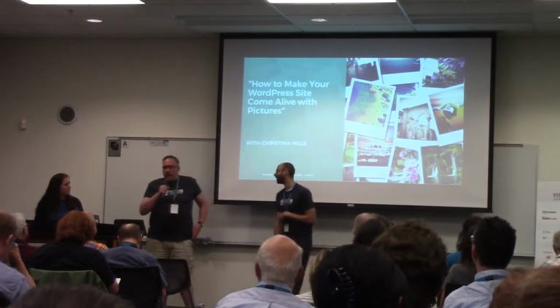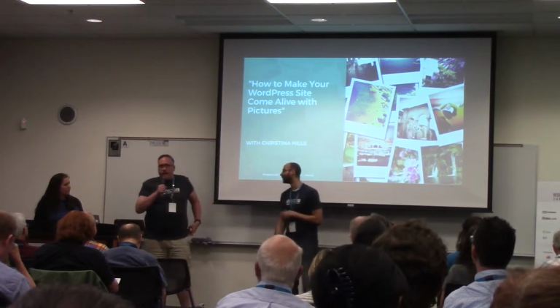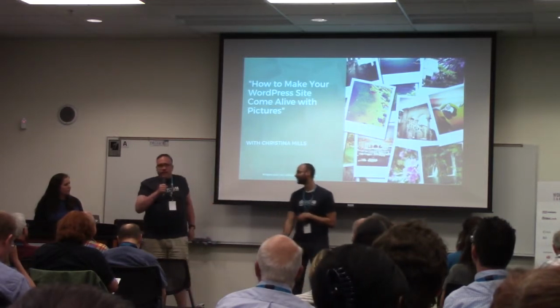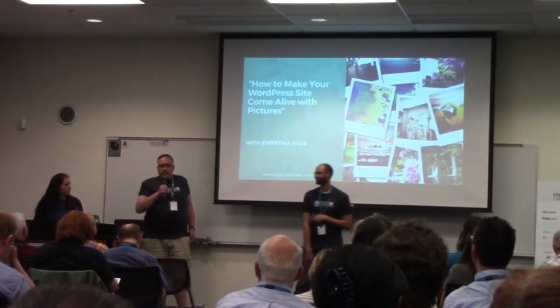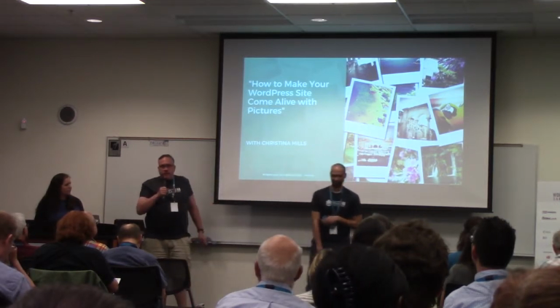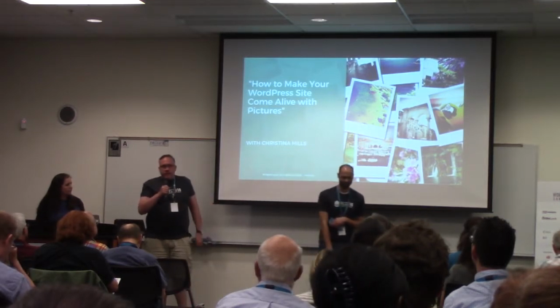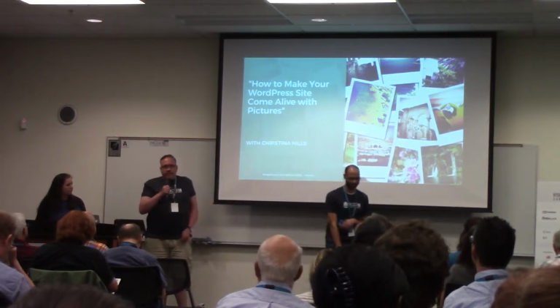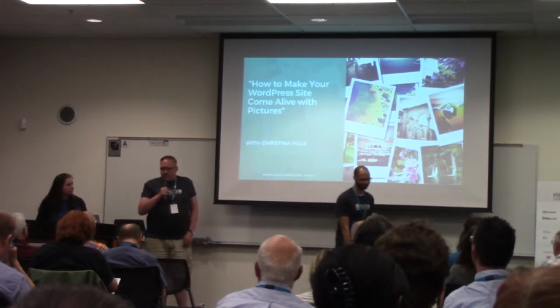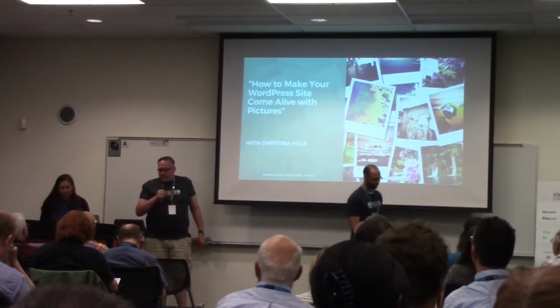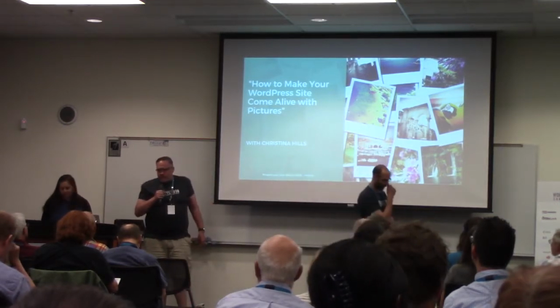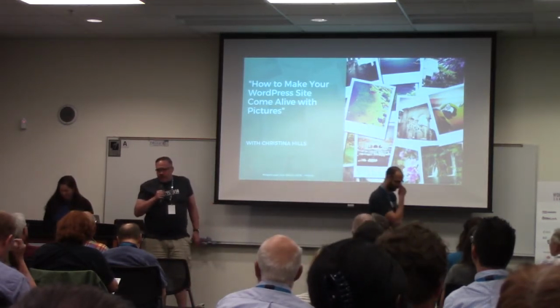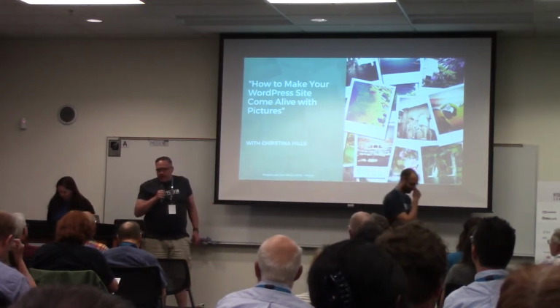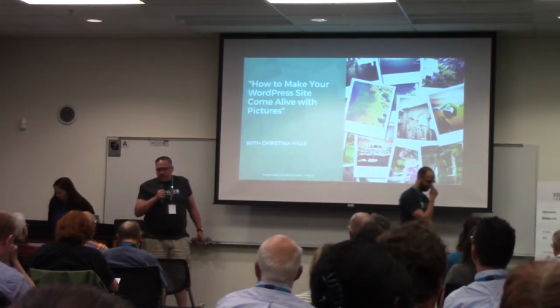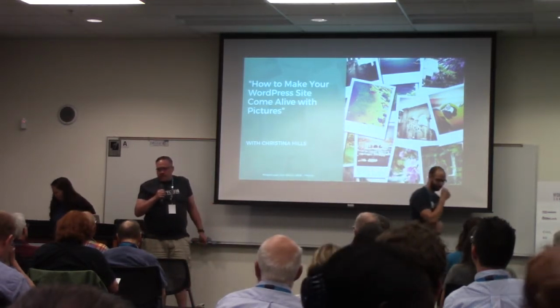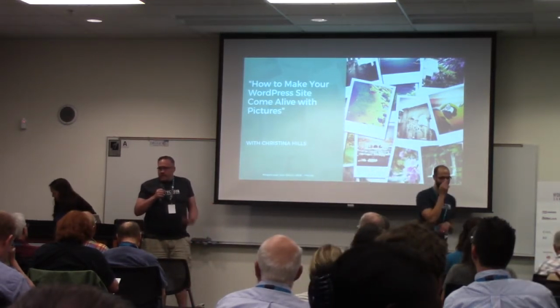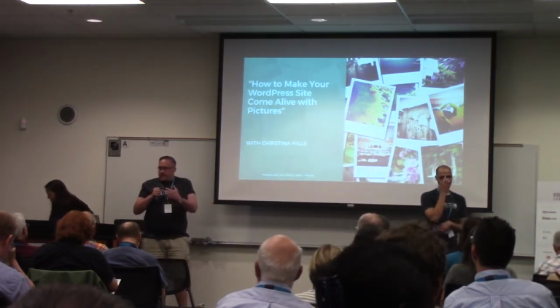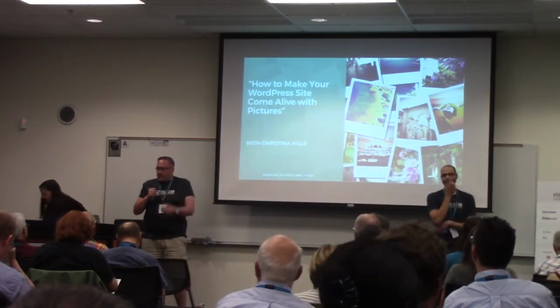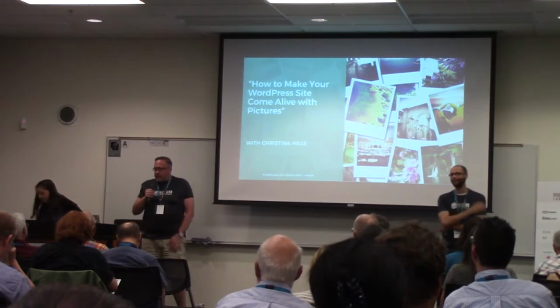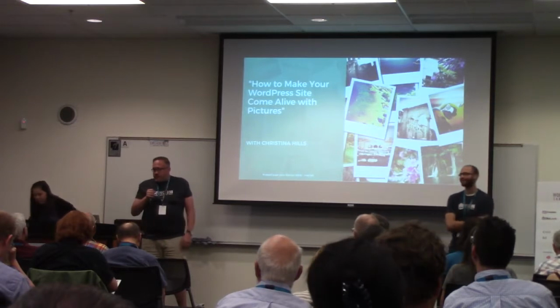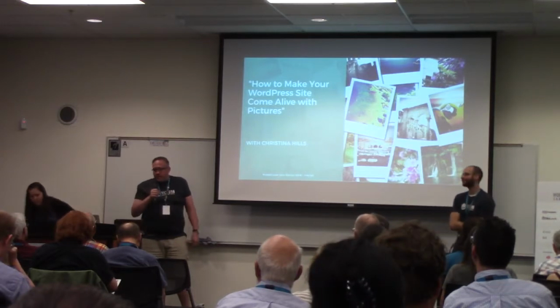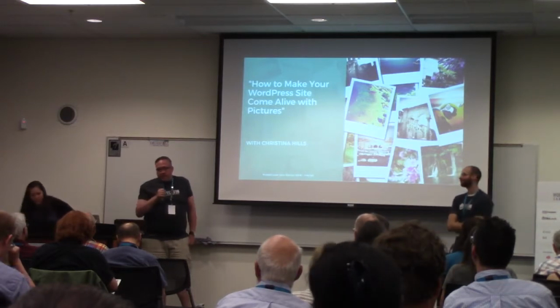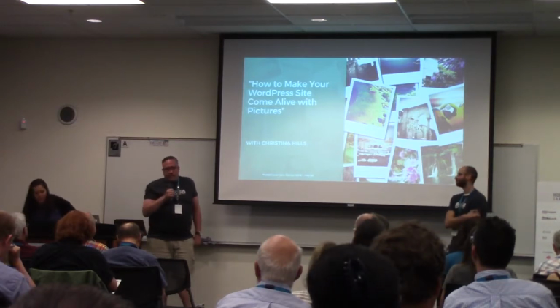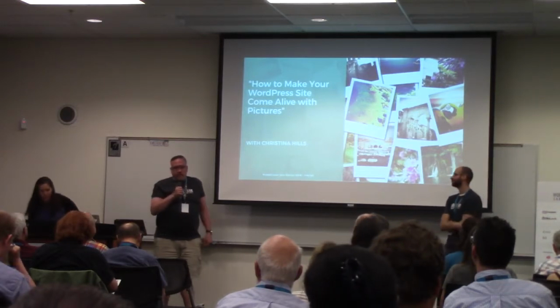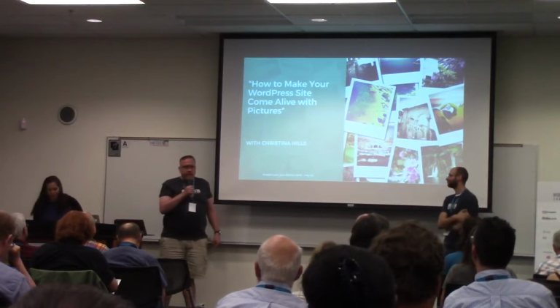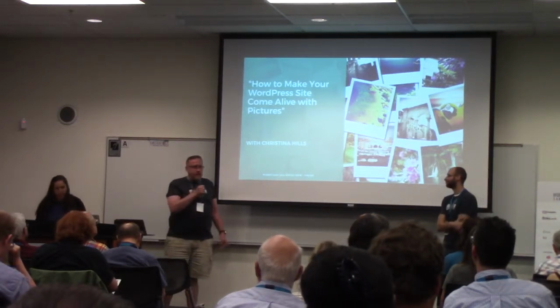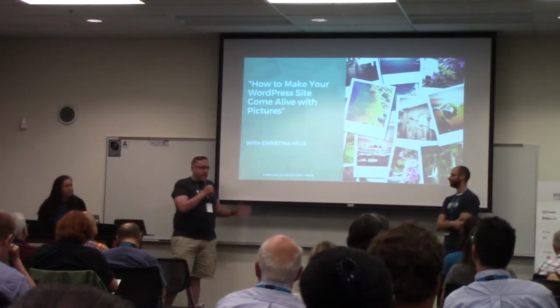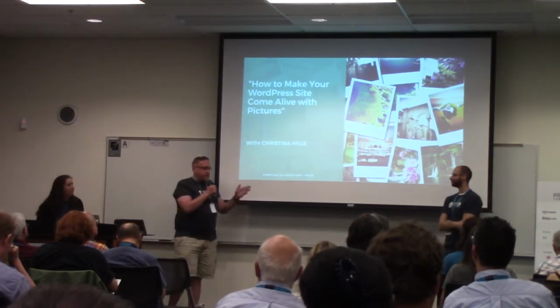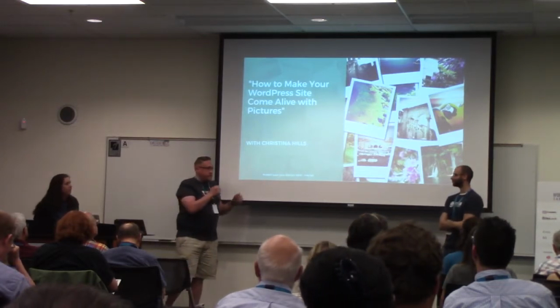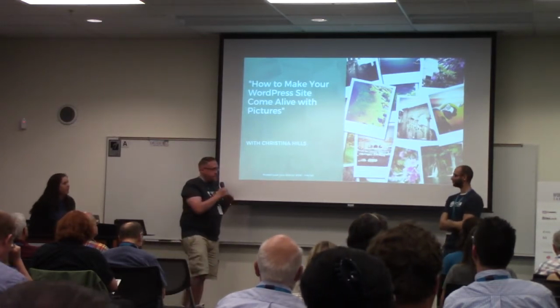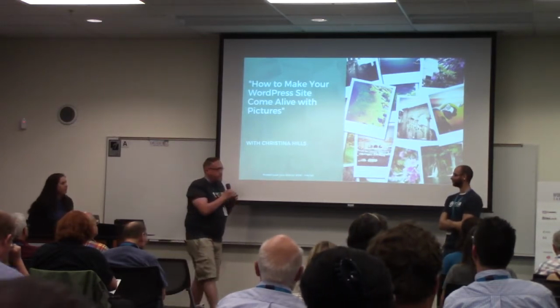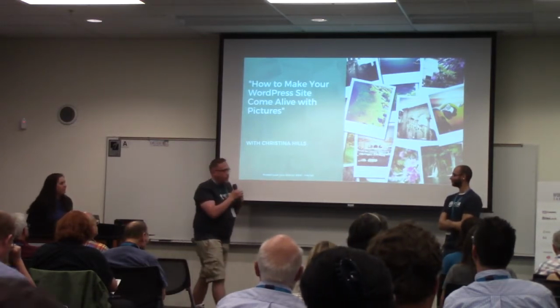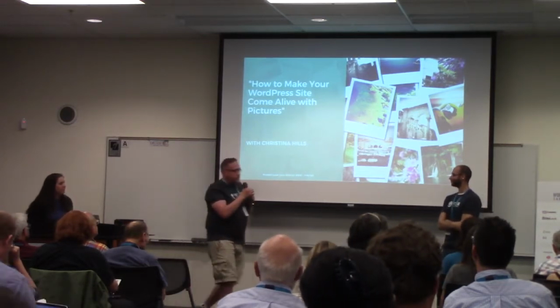Hello everyone, welcome back to lunch. Christina Hill is going to be our next speaker, but before we get started, AJ has some announcements.